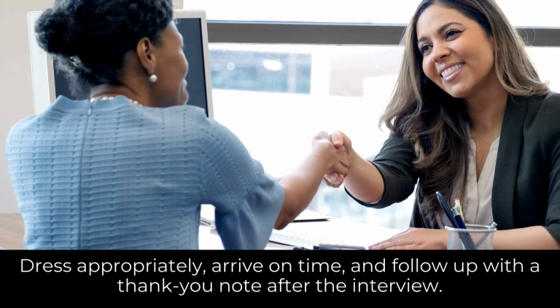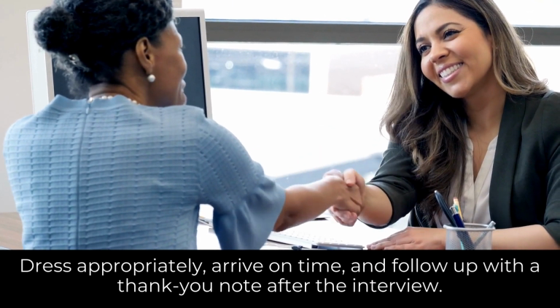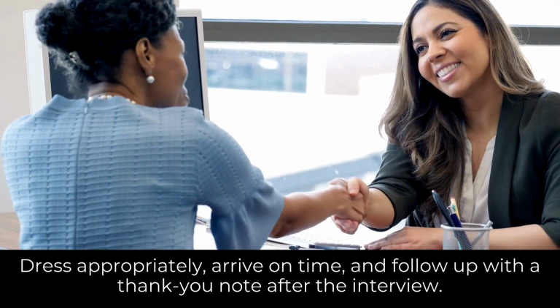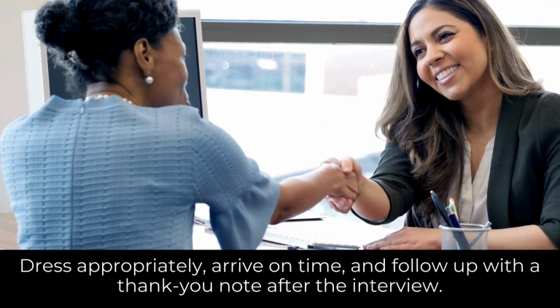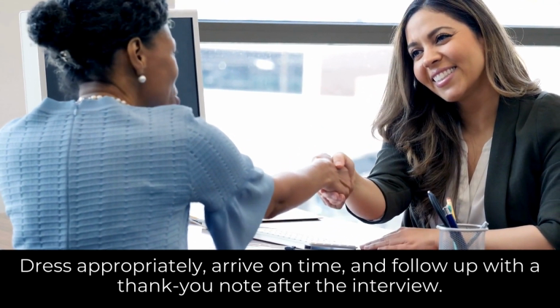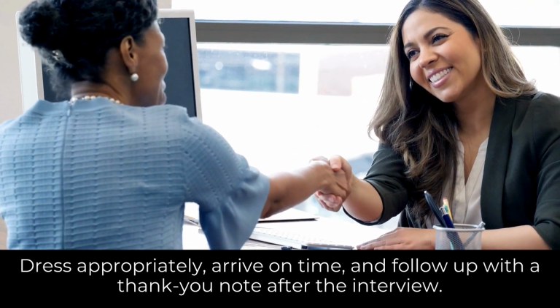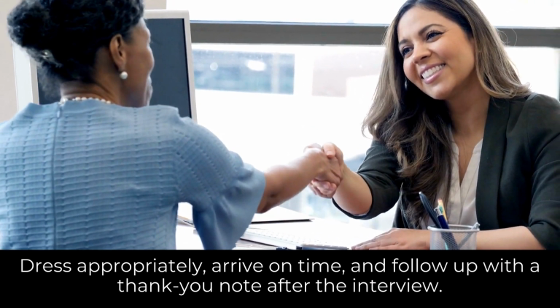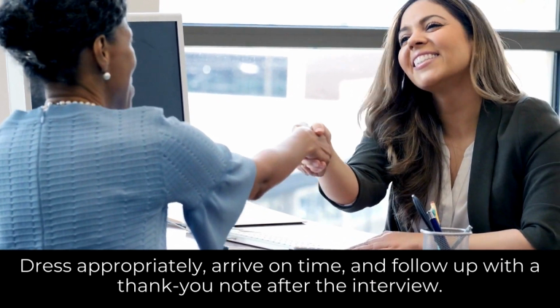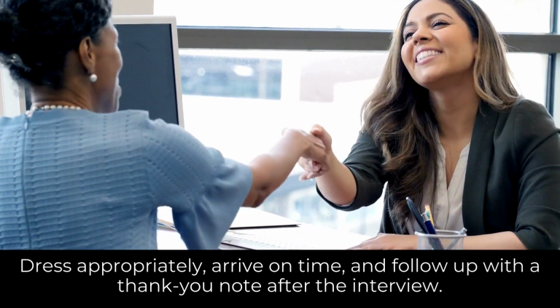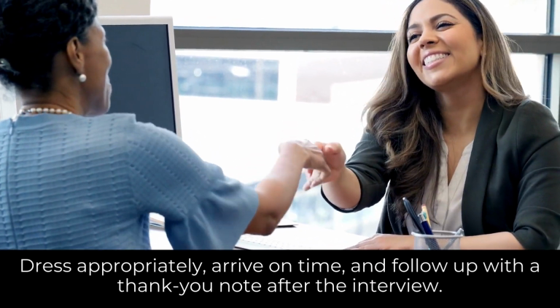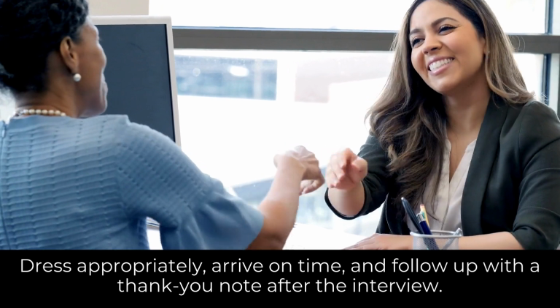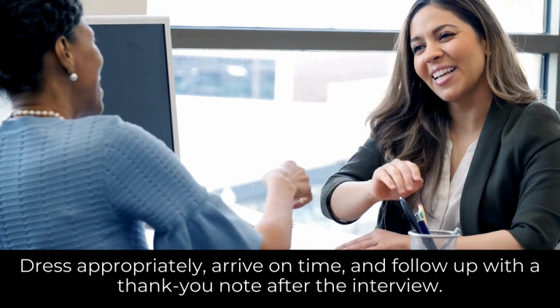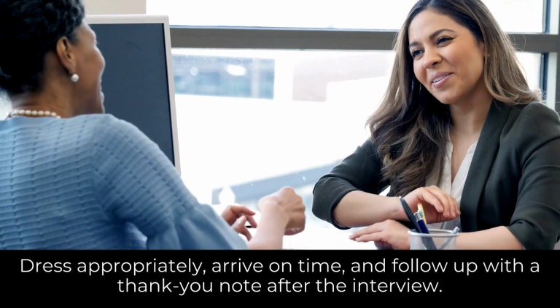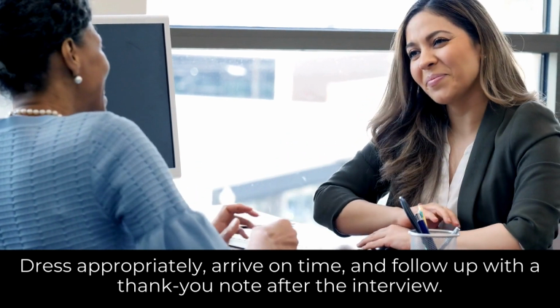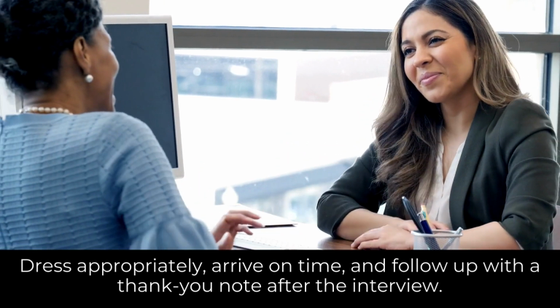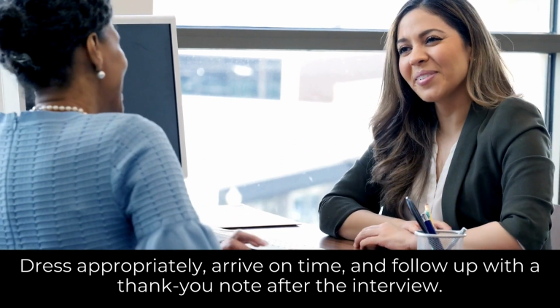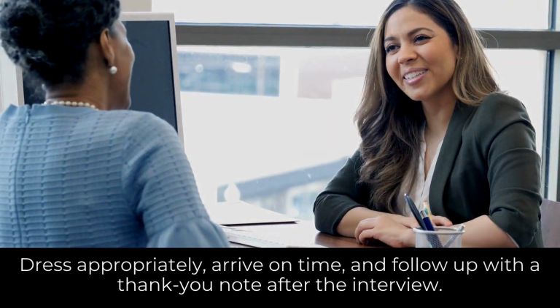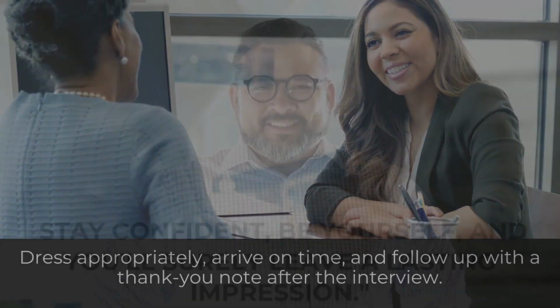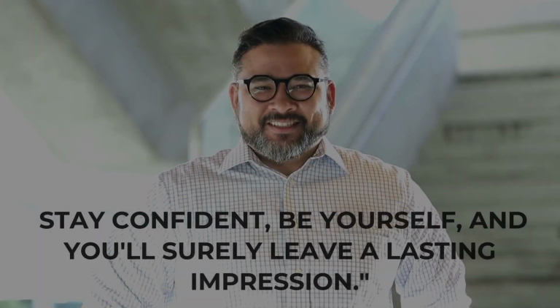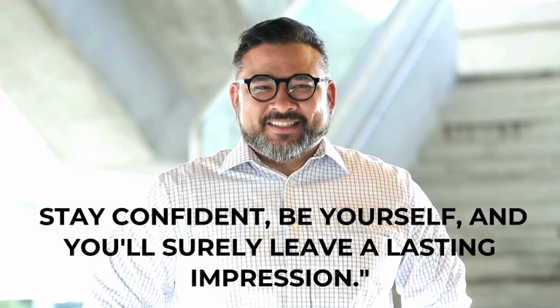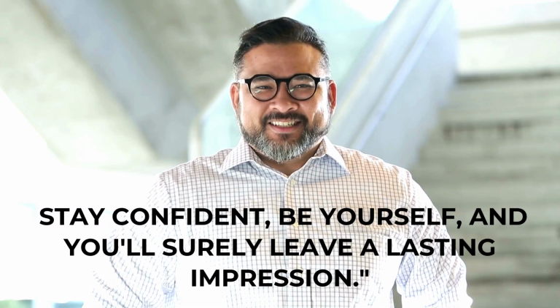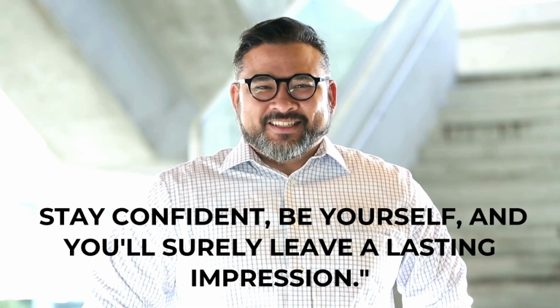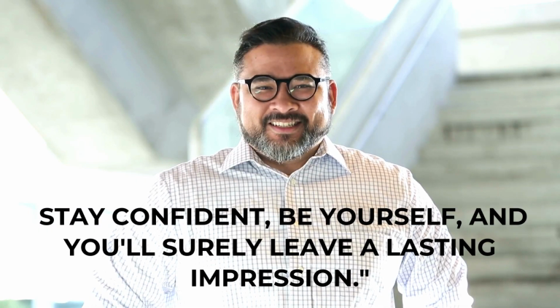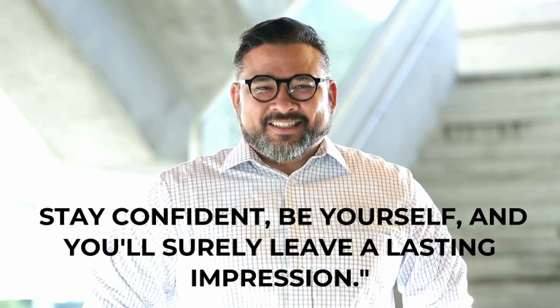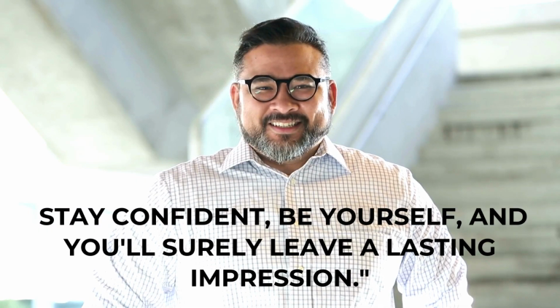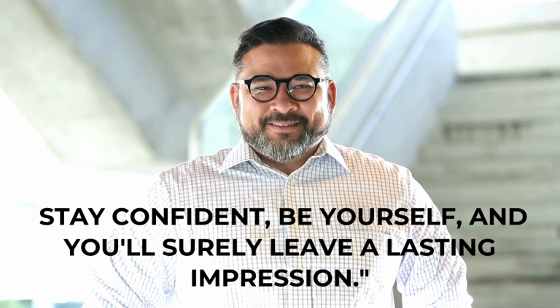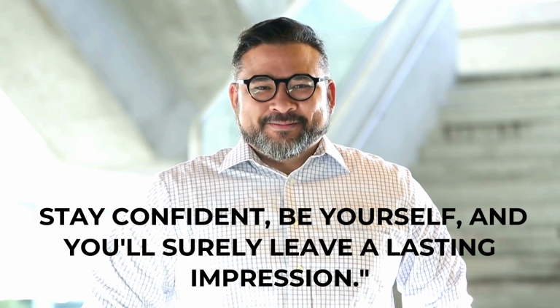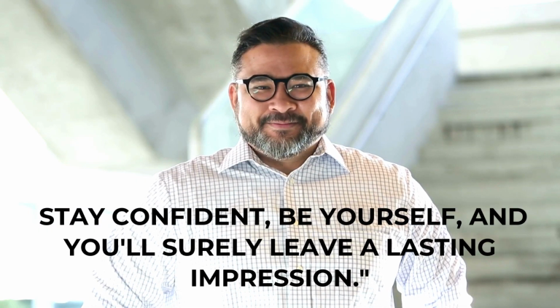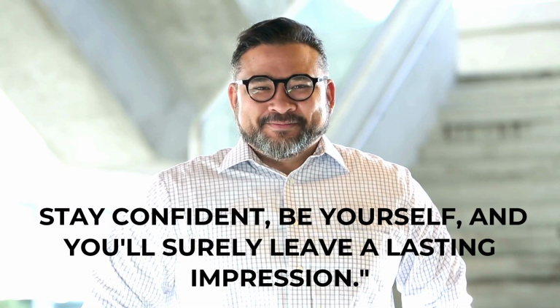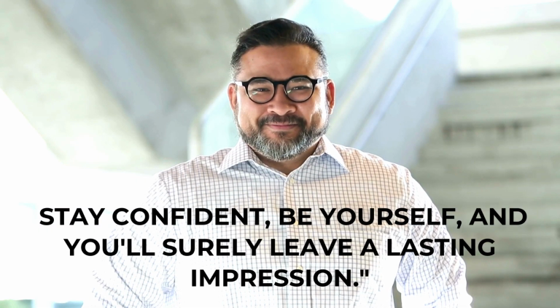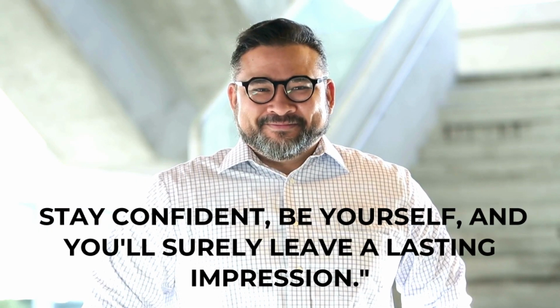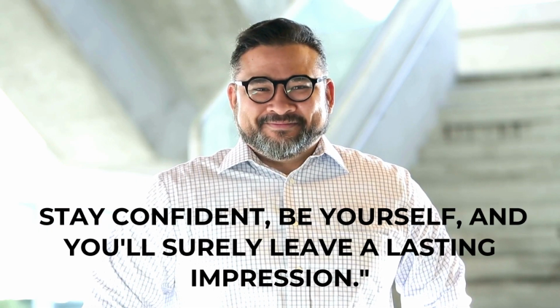Before you go, remember these final tips: dress appropriately, arrive on time, and follow up with a thank-you note after the interview. Stay confident, be yourself, and you'll surely leave a lasting impression.